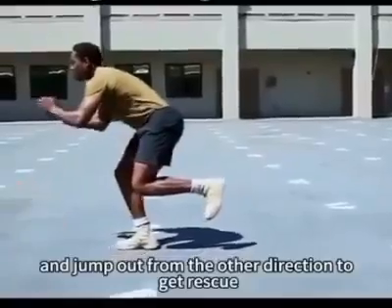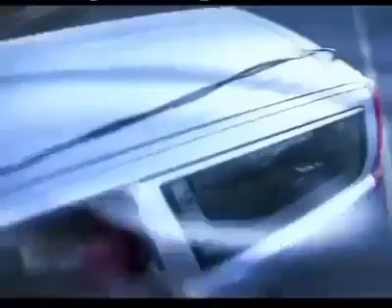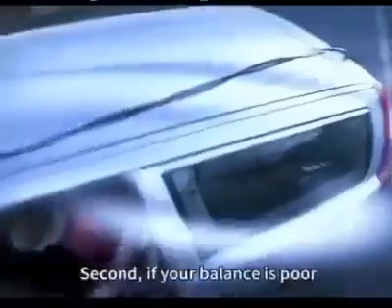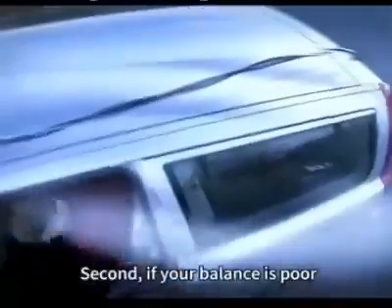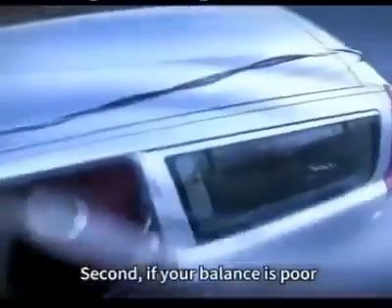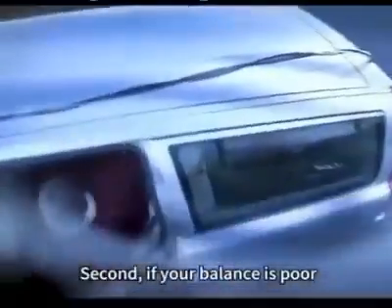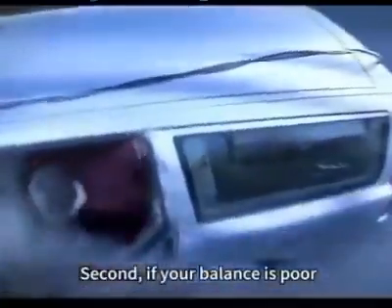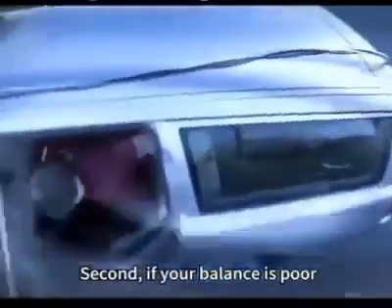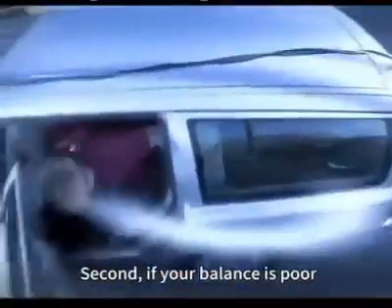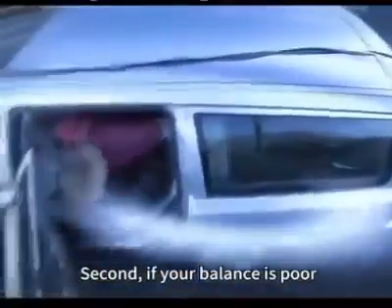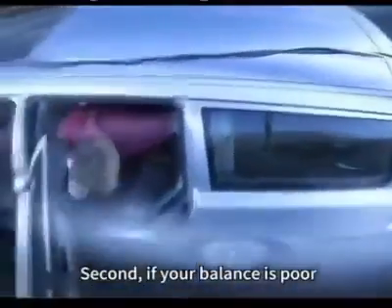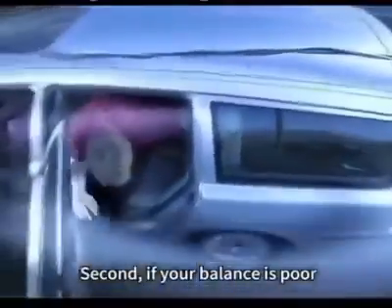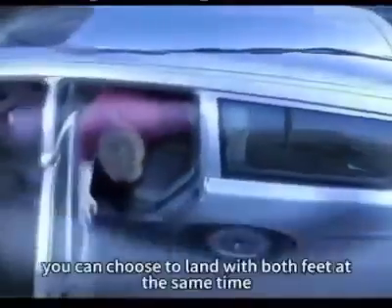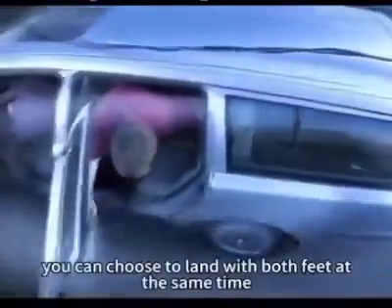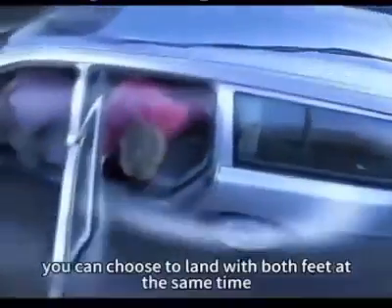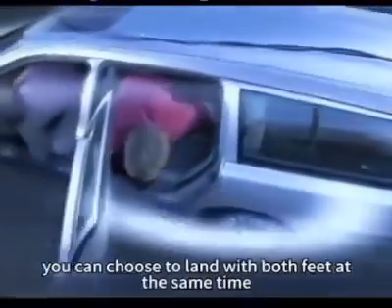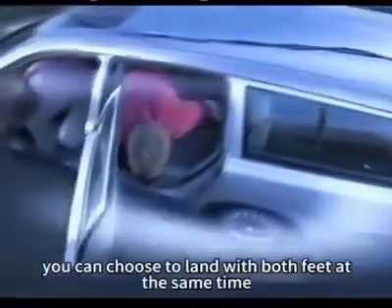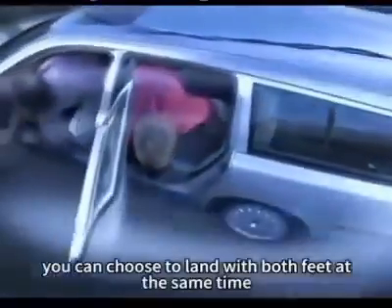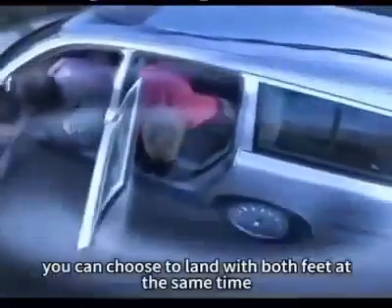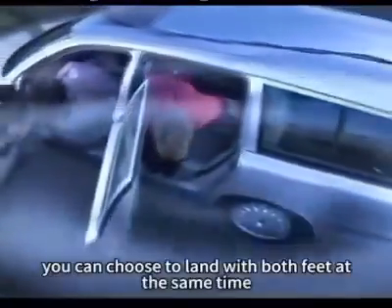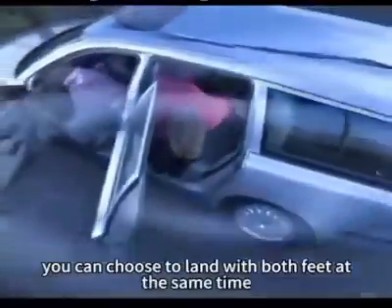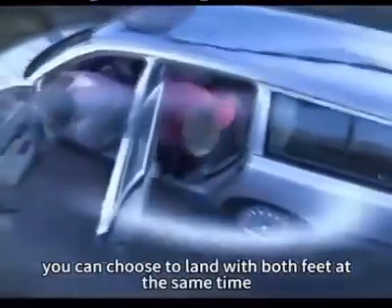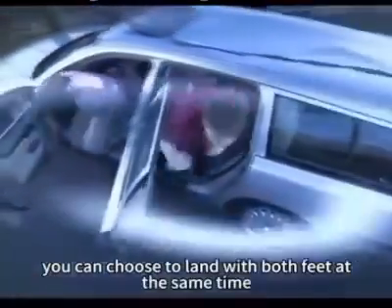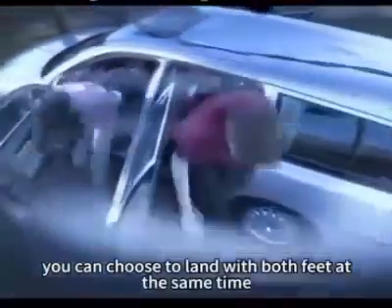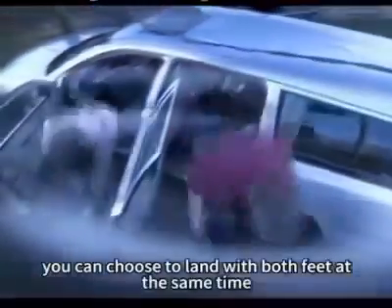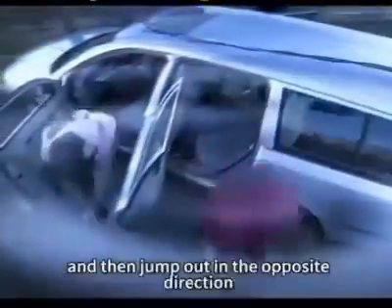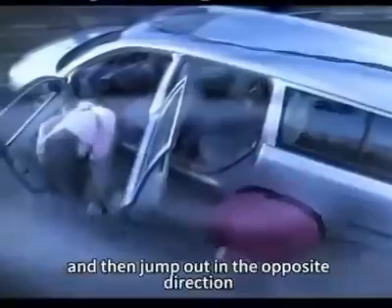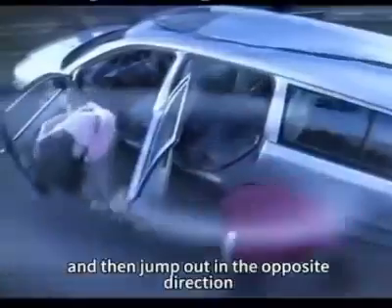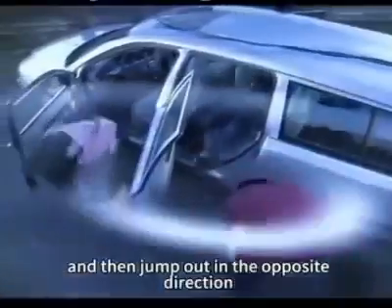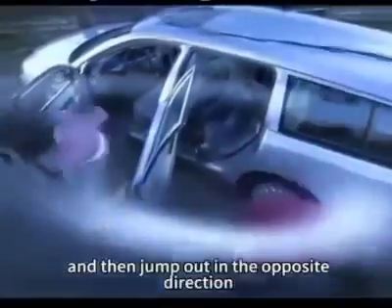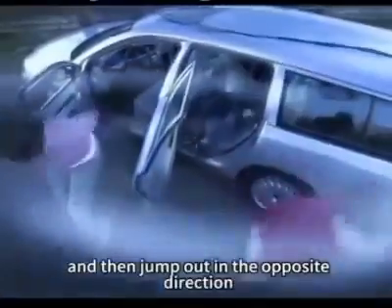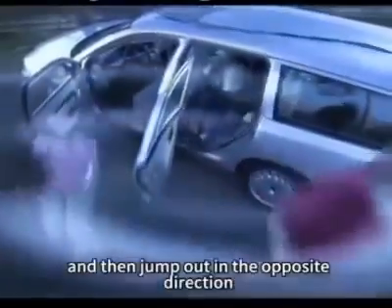Second, if your balance is poor, you can choose to land with both feet at the same time and then jump out in the opposite direction.